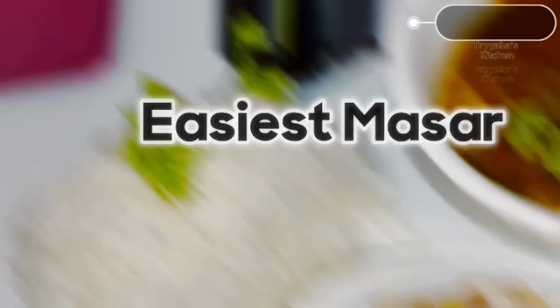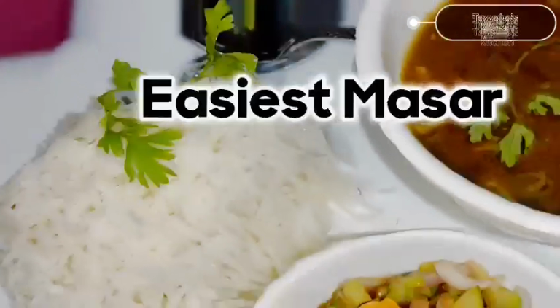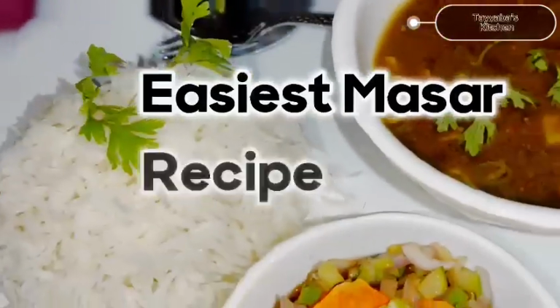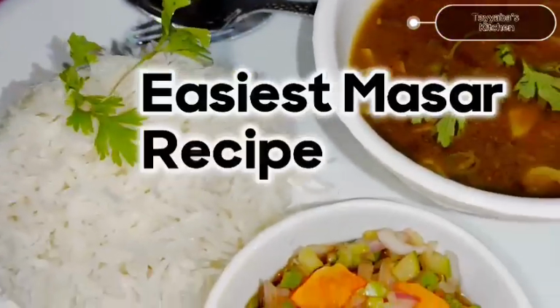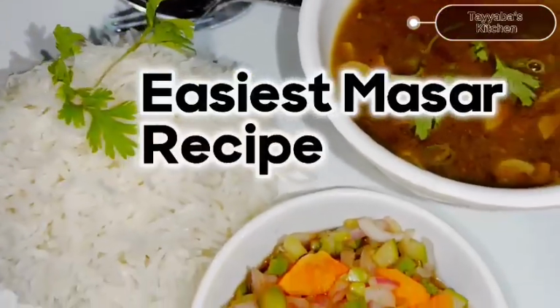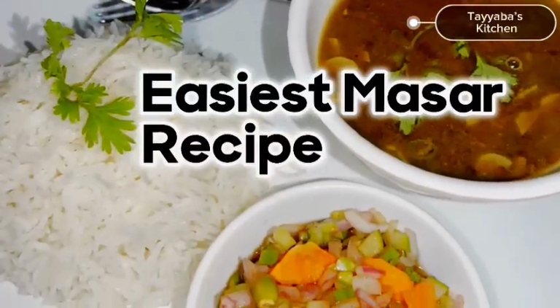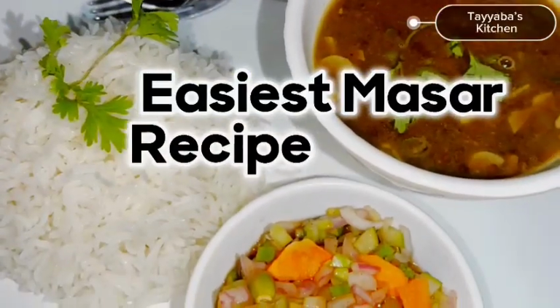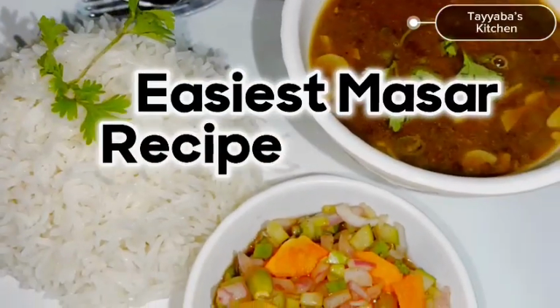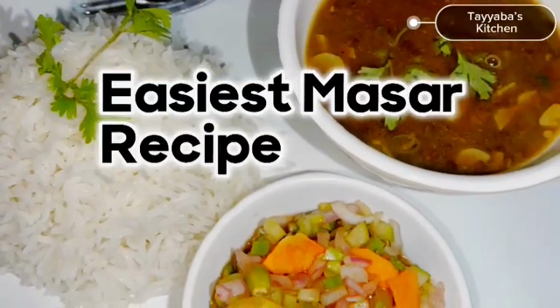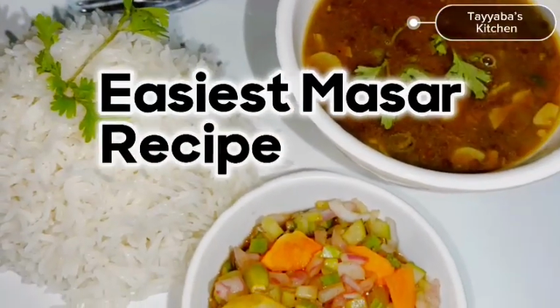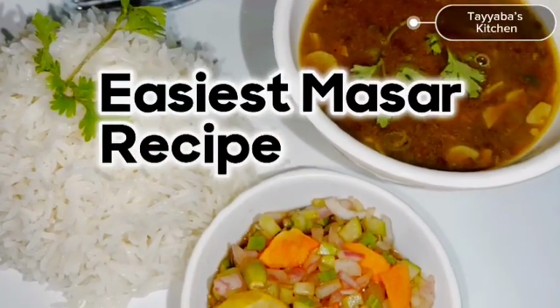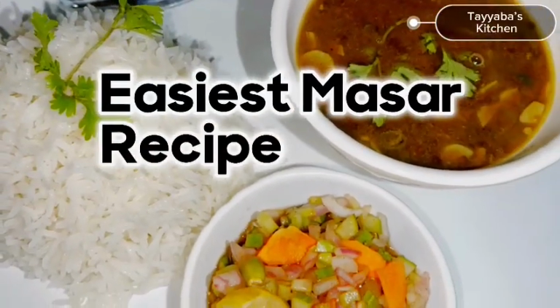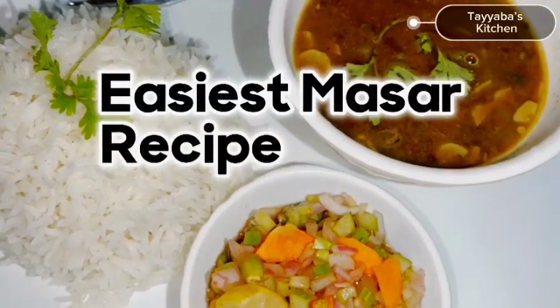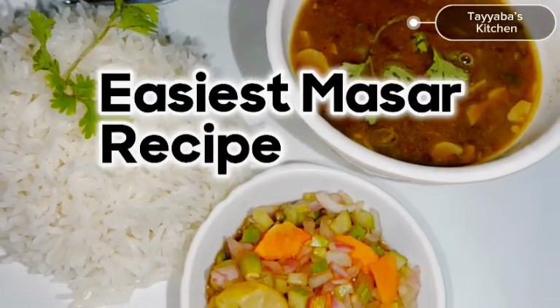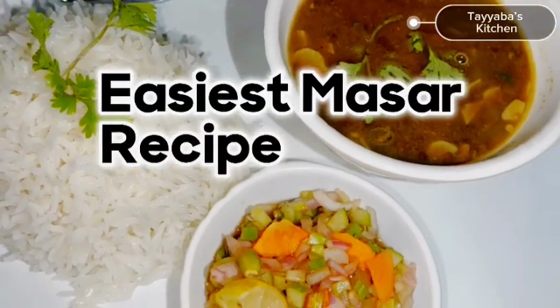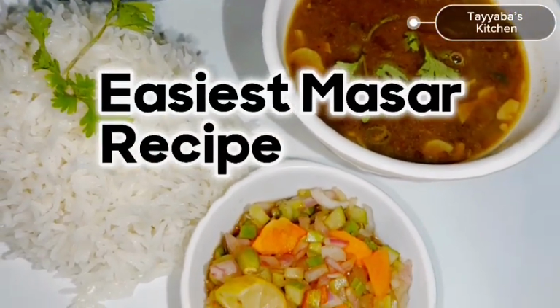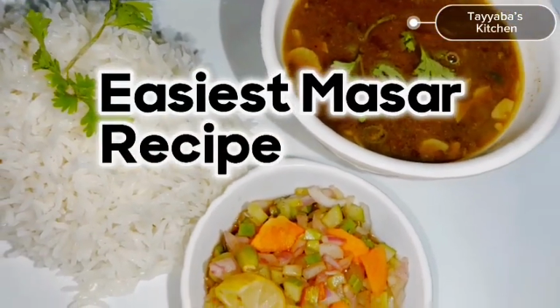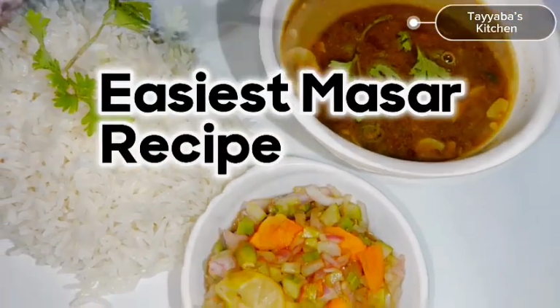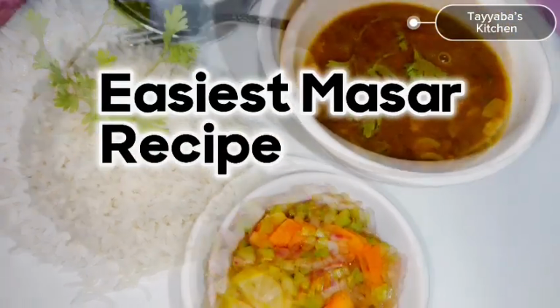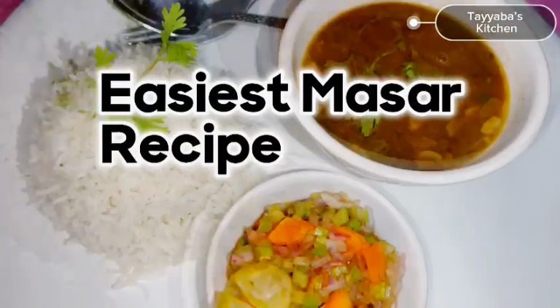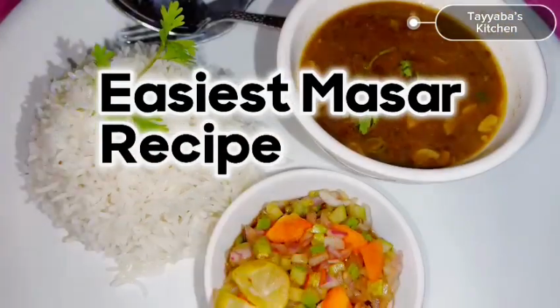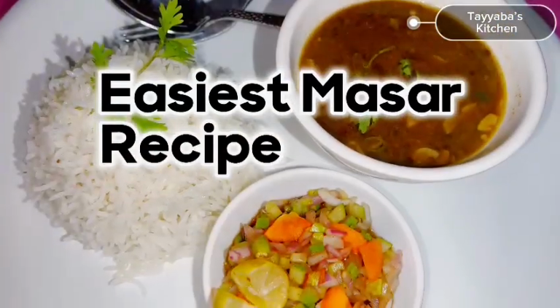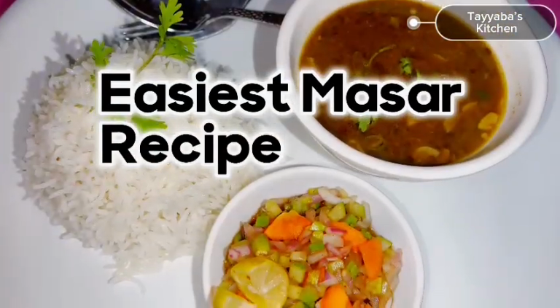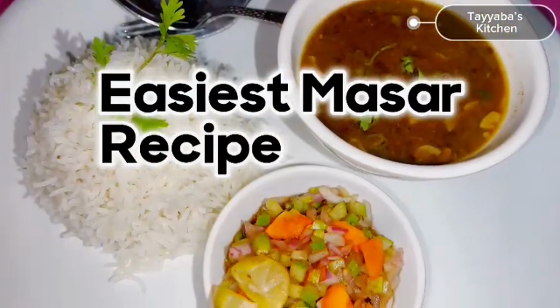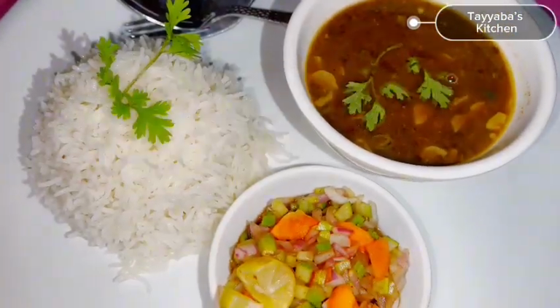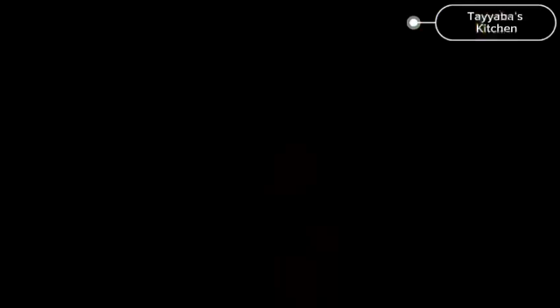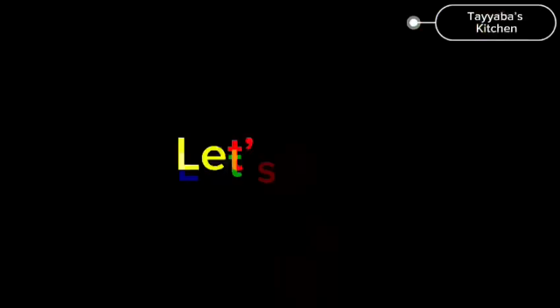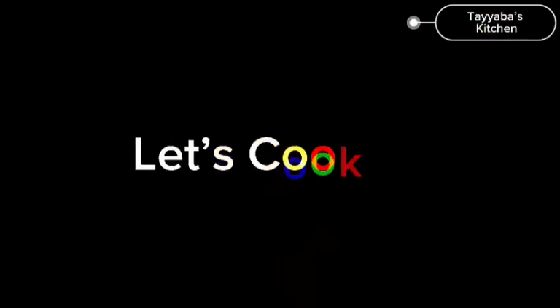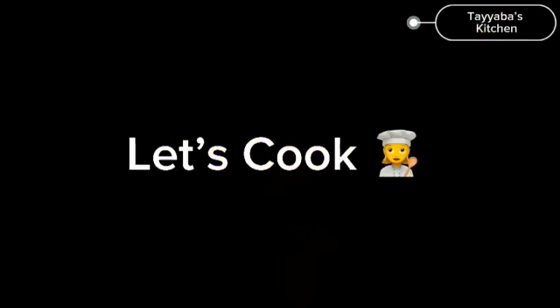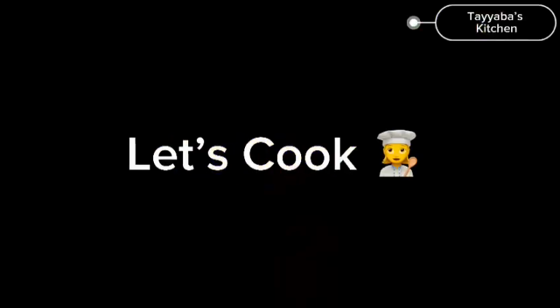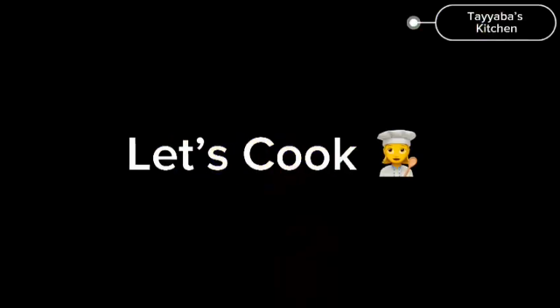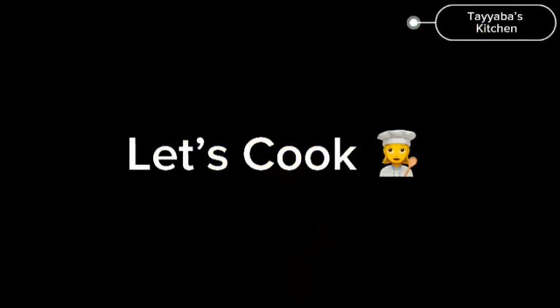In this video I am going to make Masar black lentils. So let's cook.